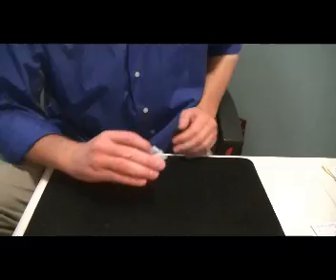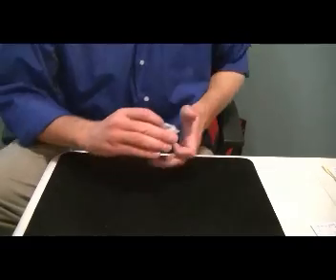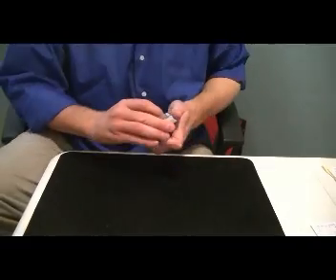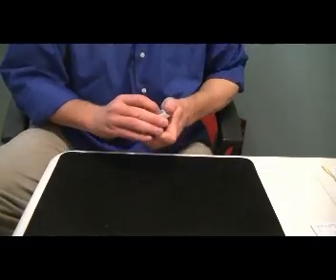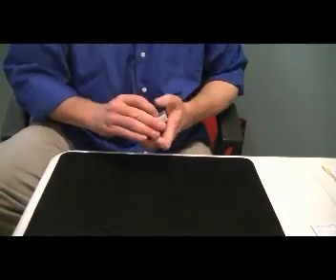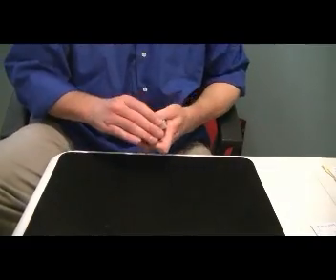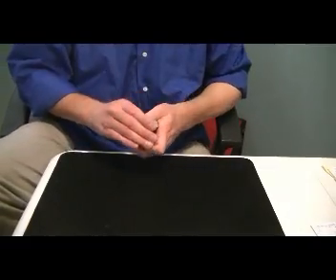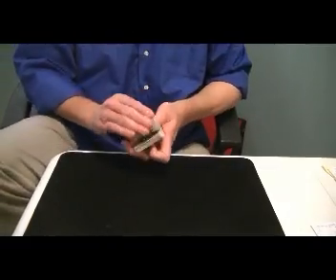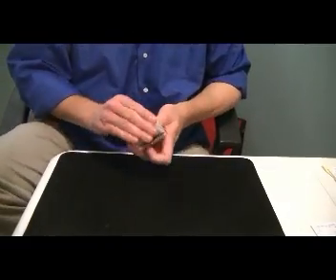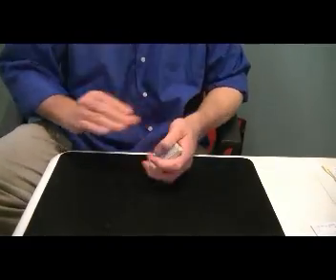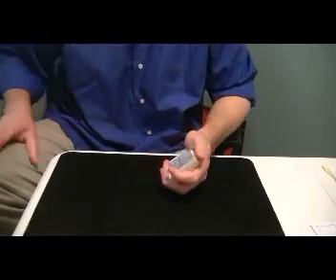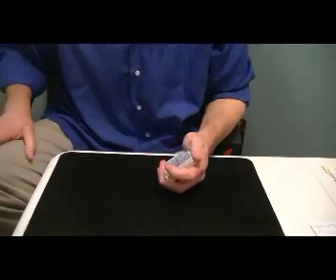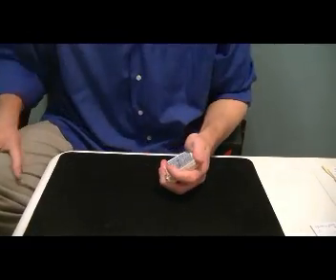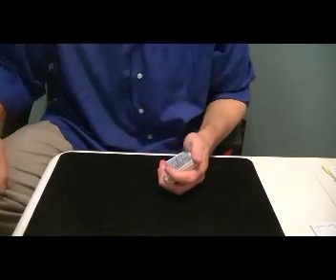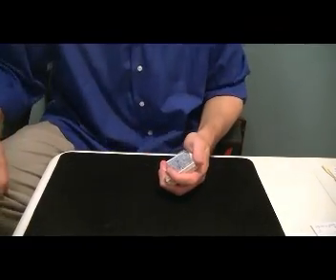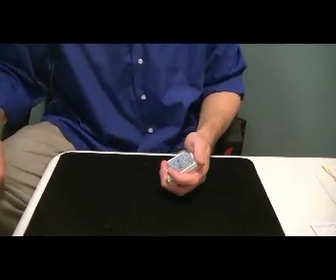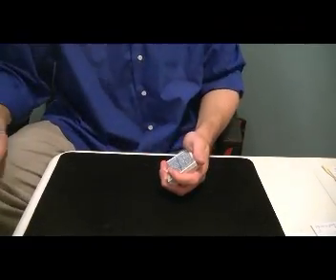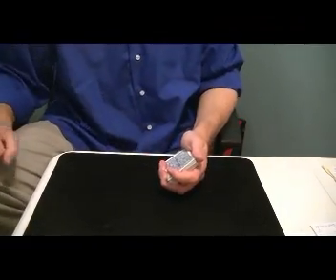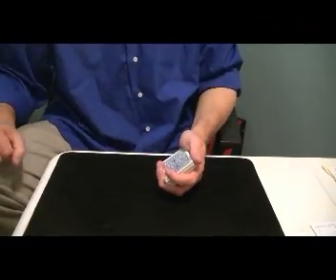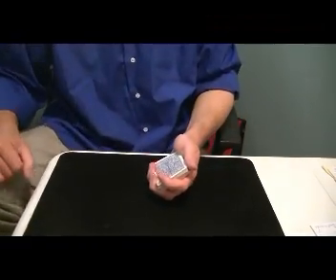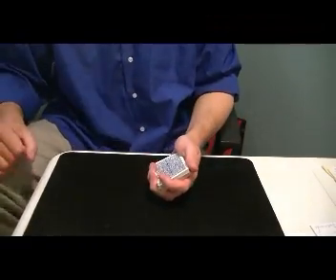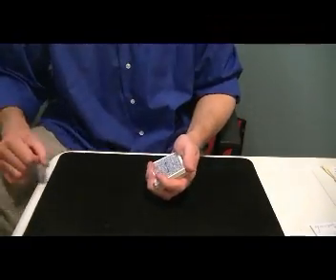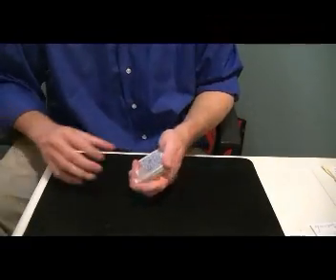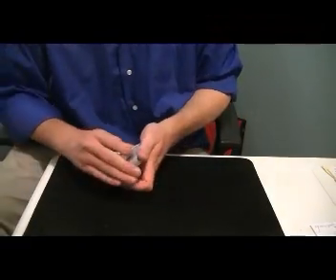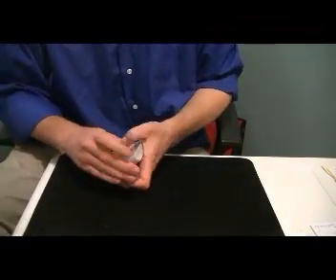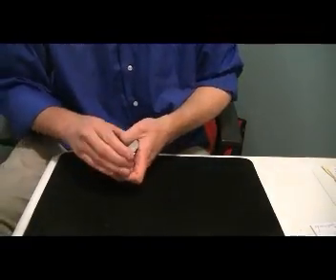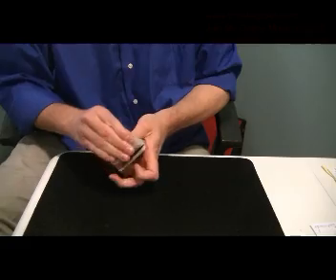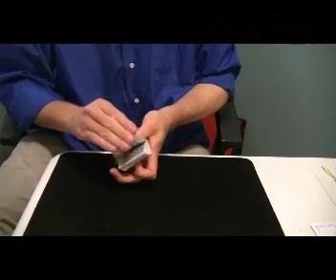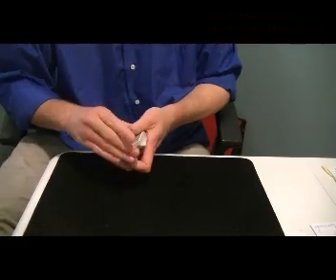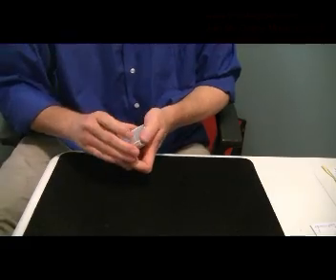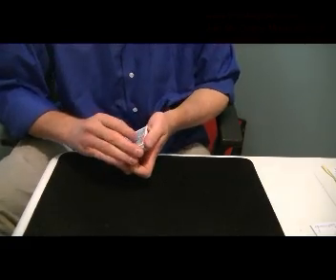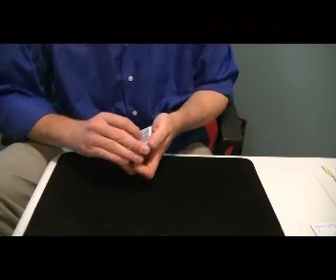I've got a new self-working effect that I want to show you, and this is for beginners. This is what it will look like.